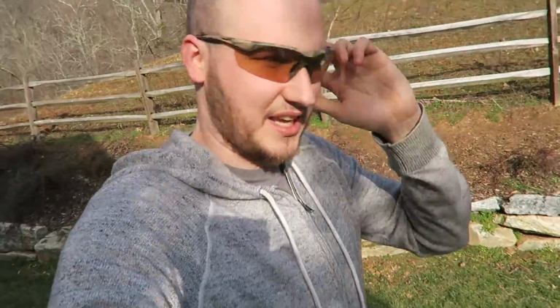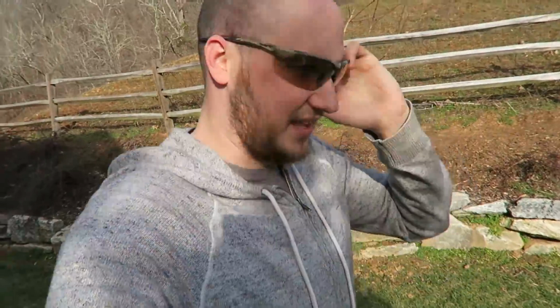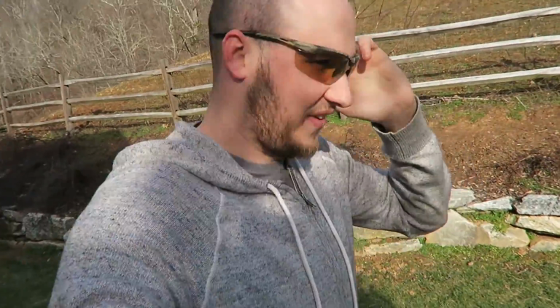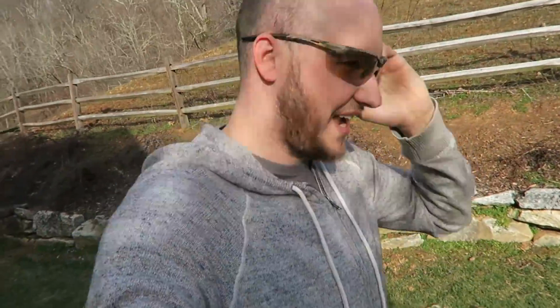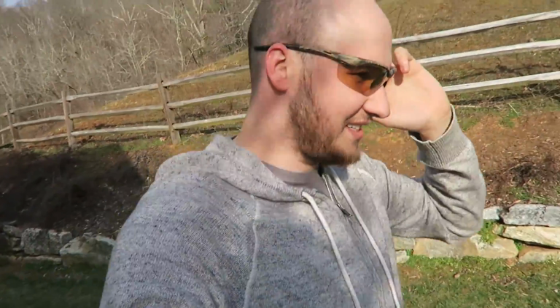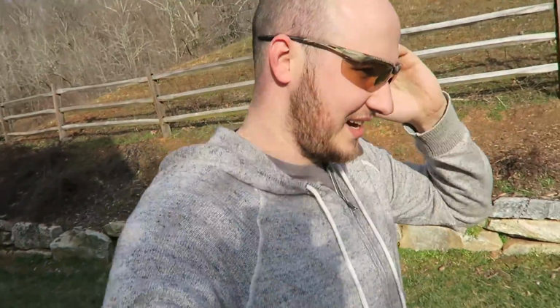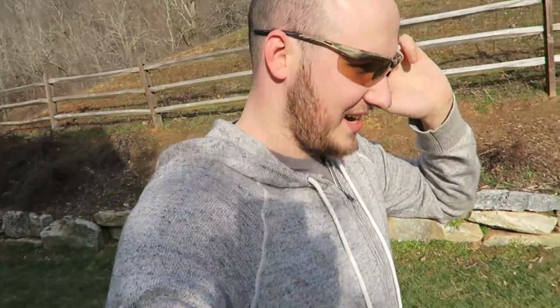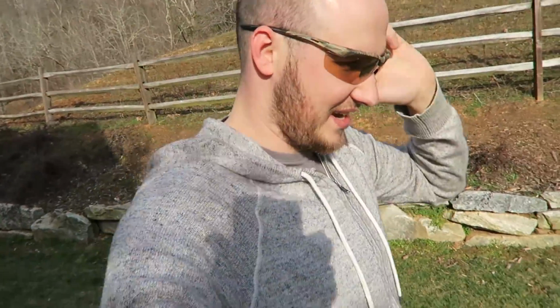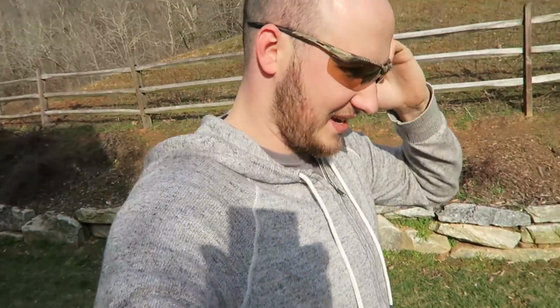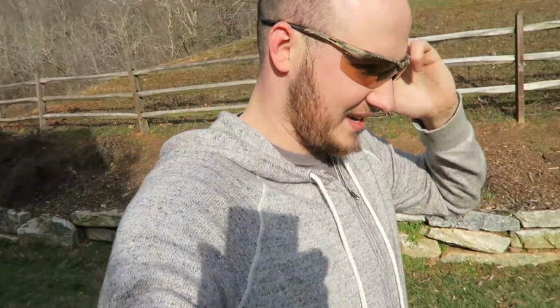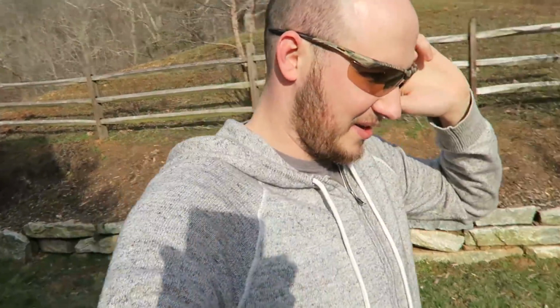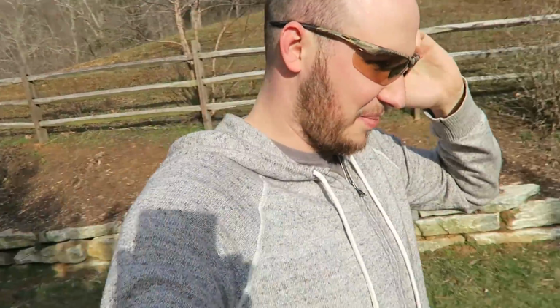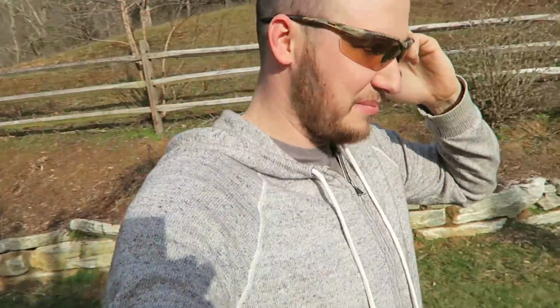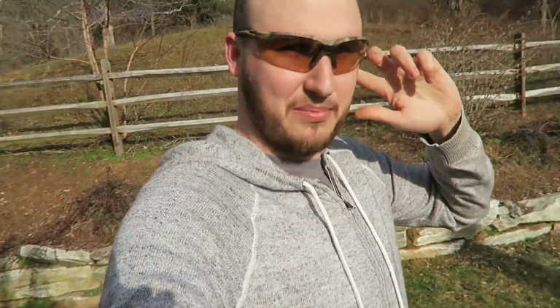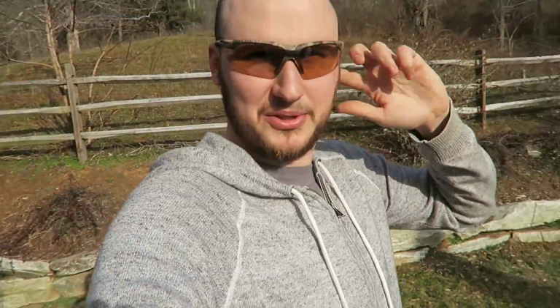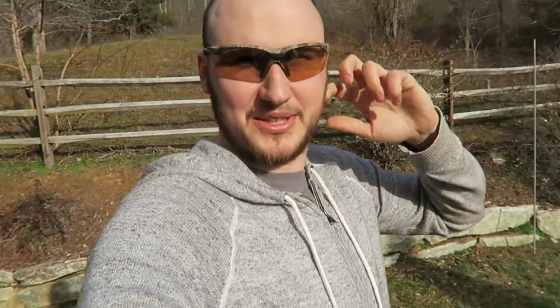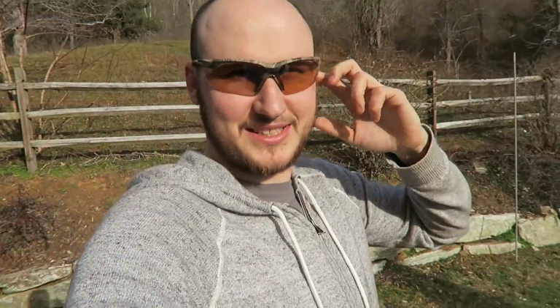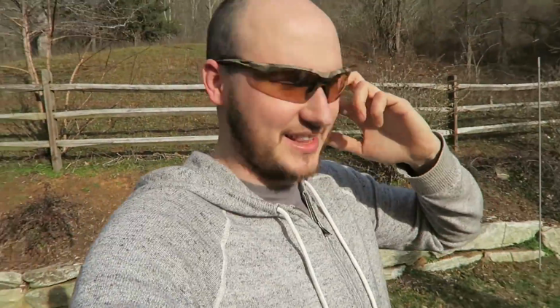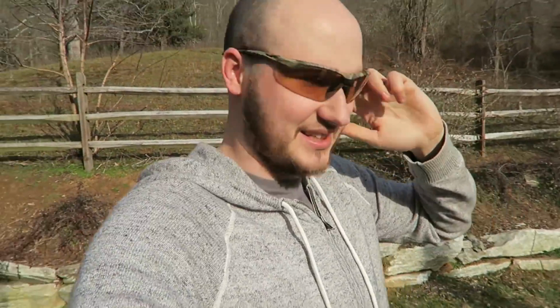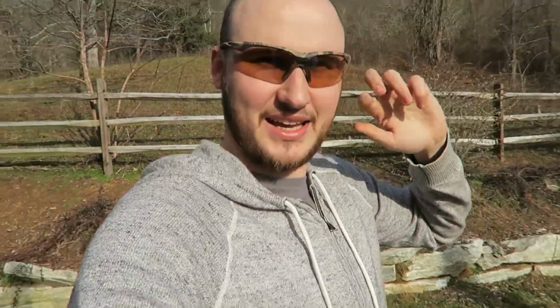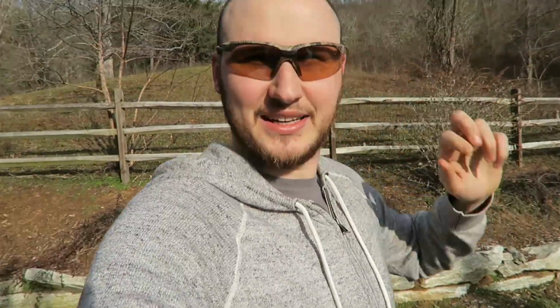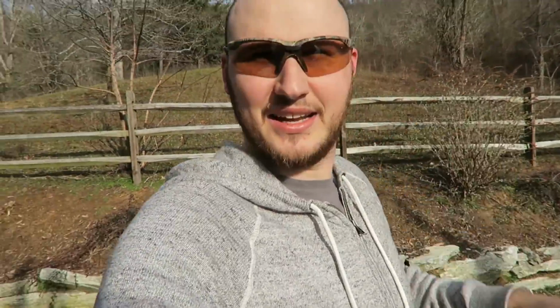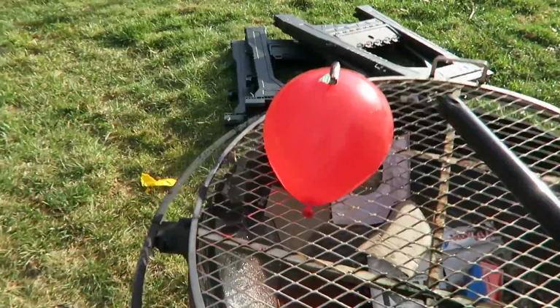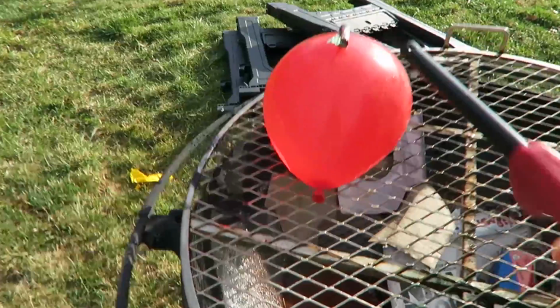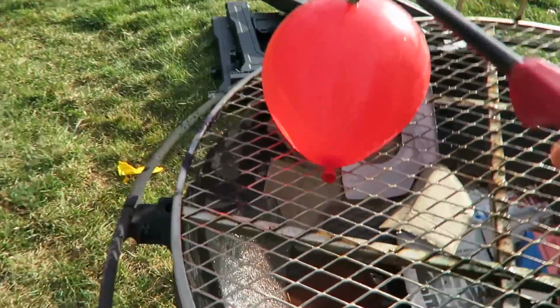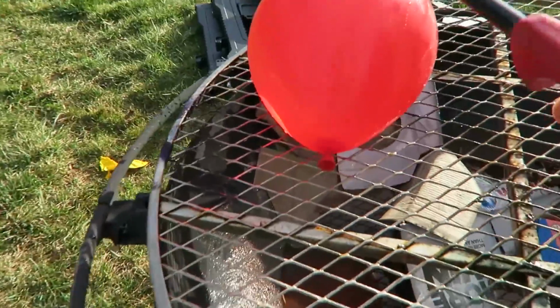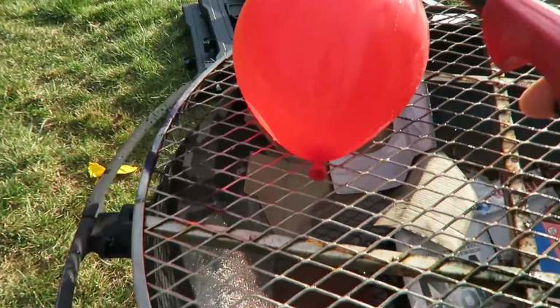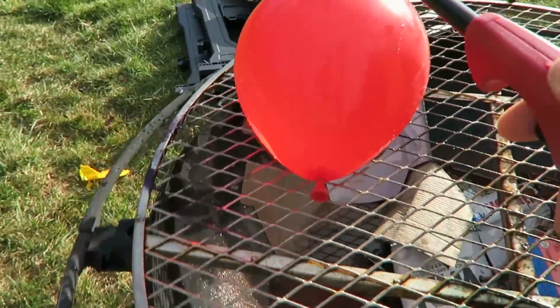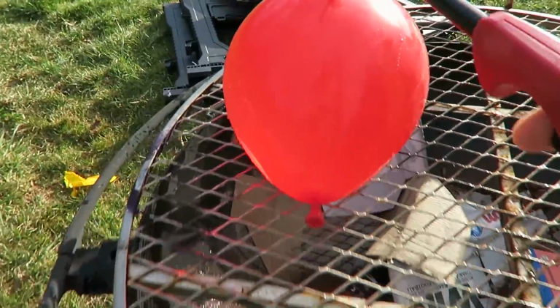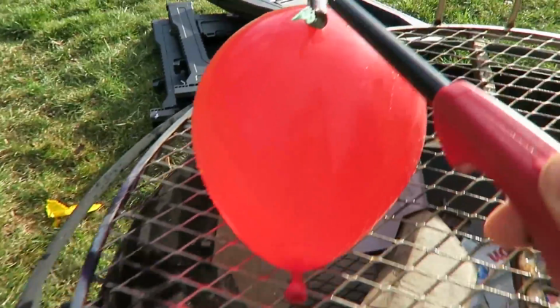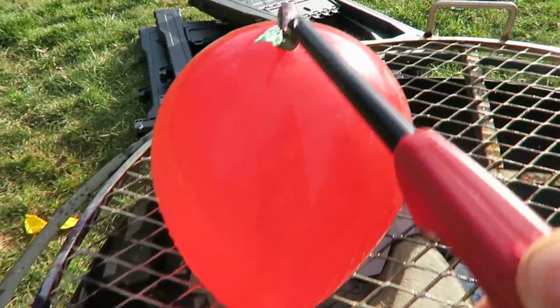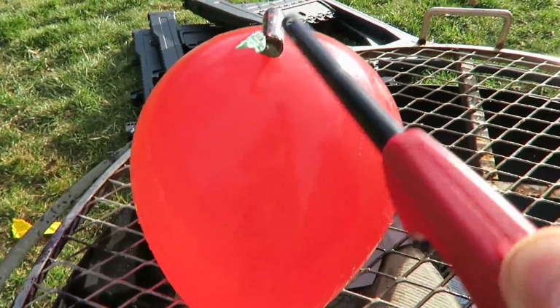Looks like the fire popped the balloon. Let's try this again. Hopefully that doesn't happen again.